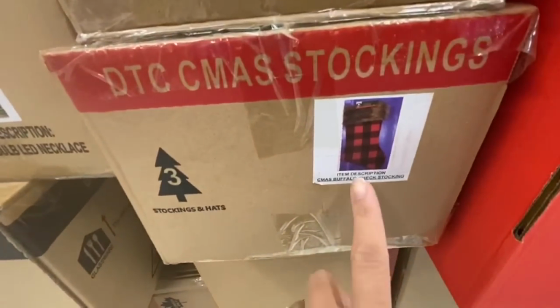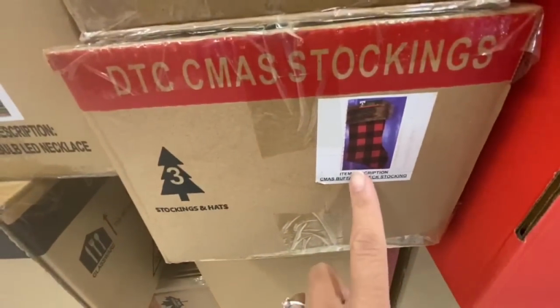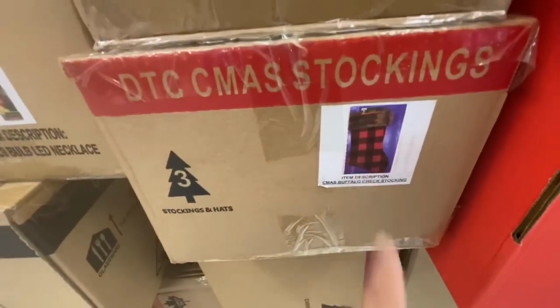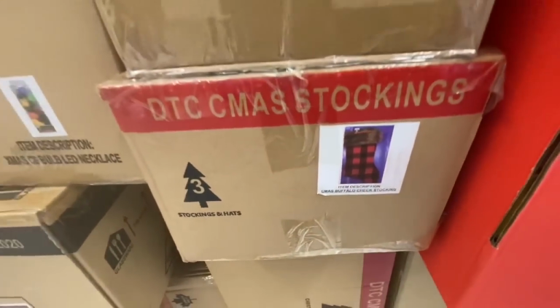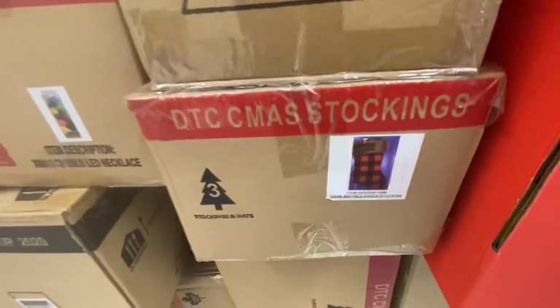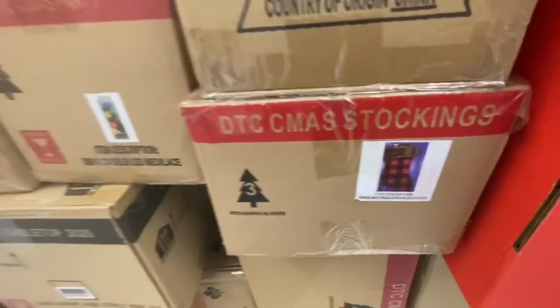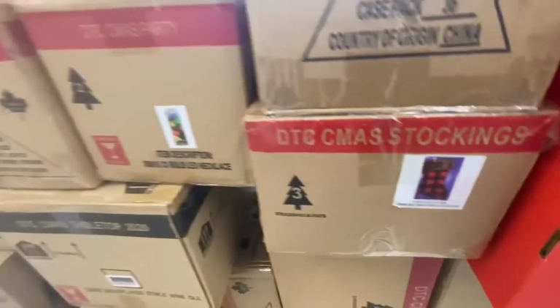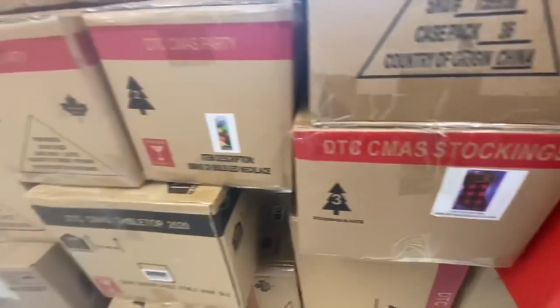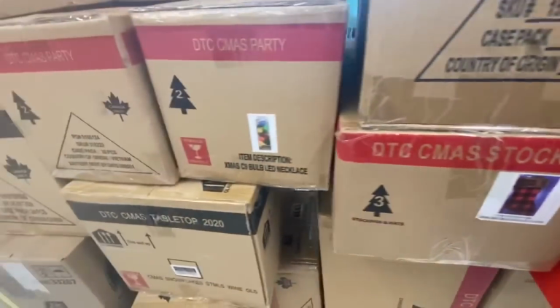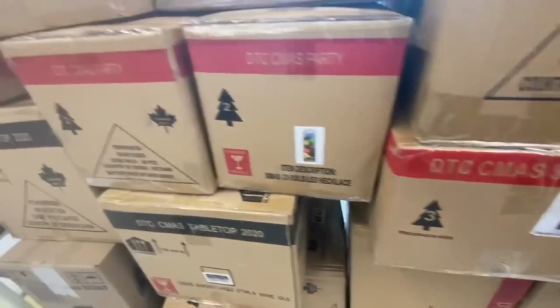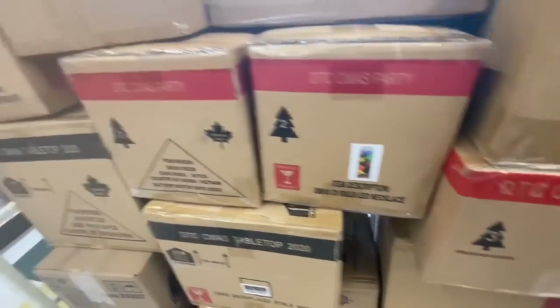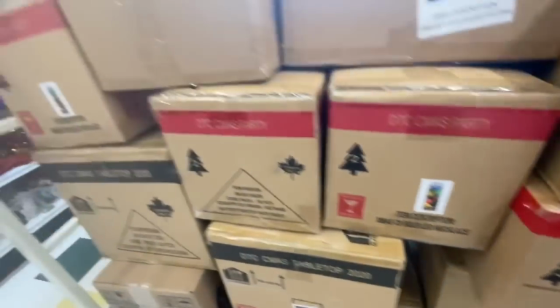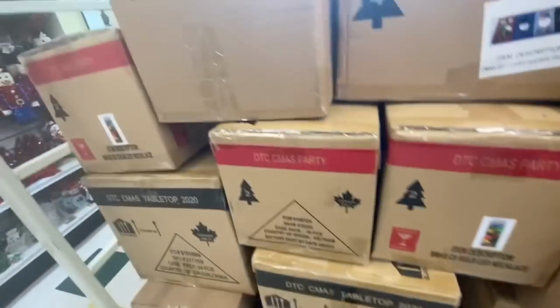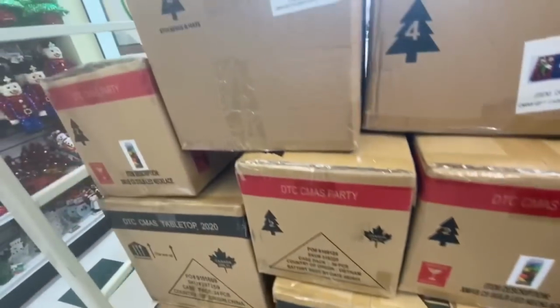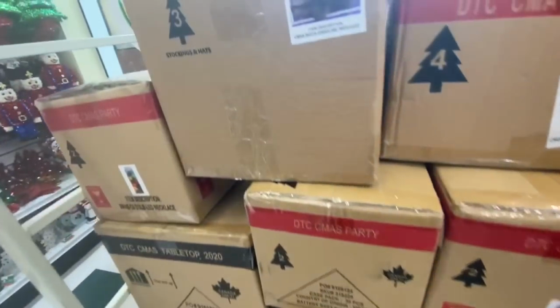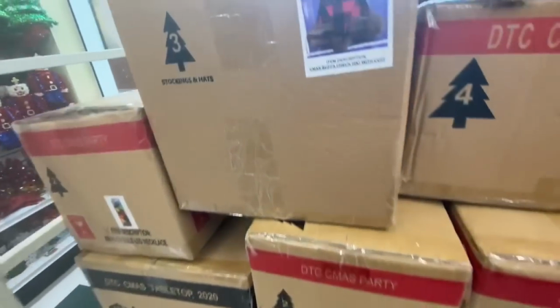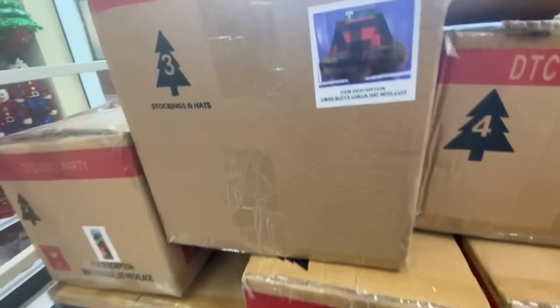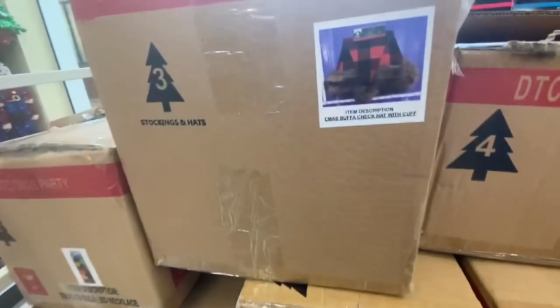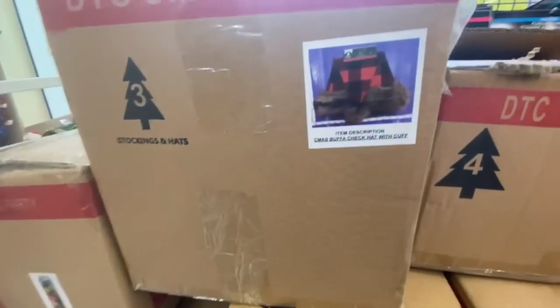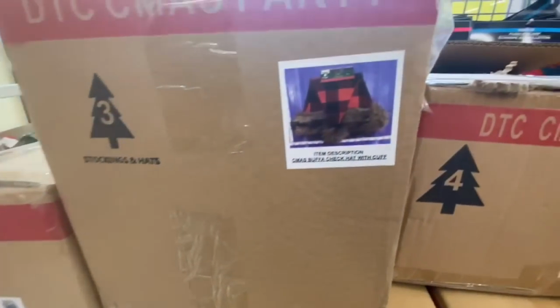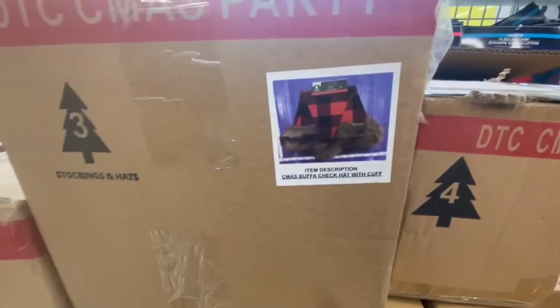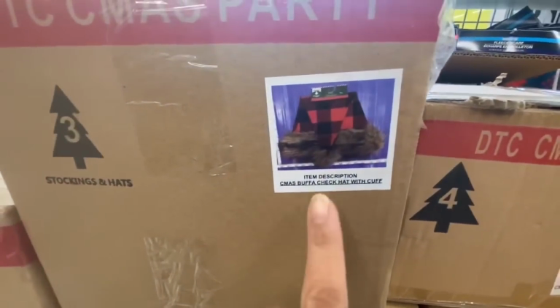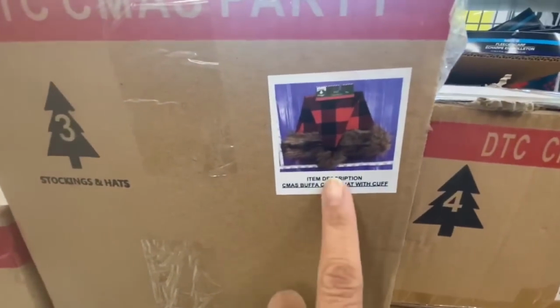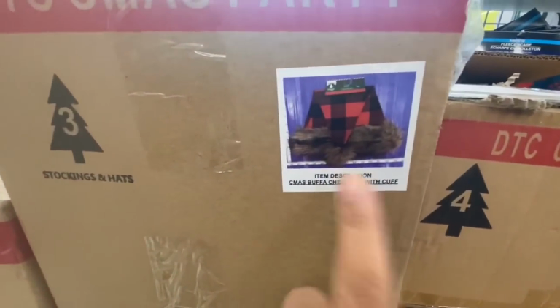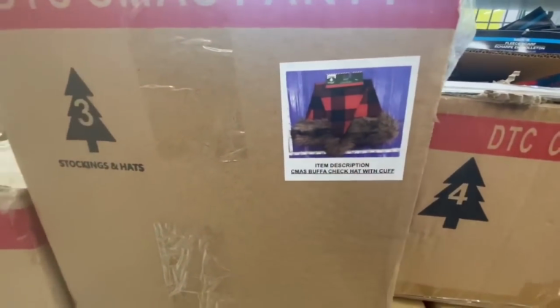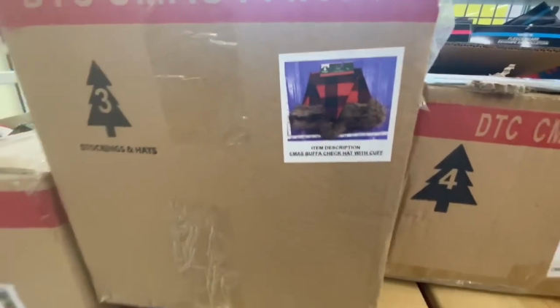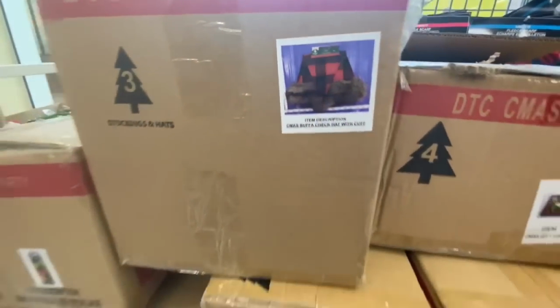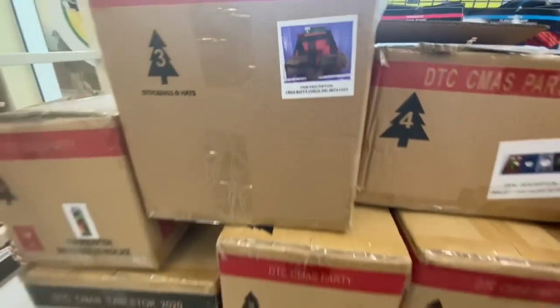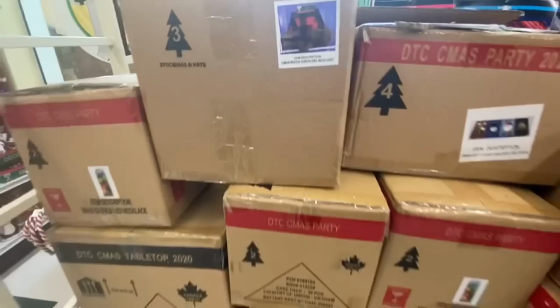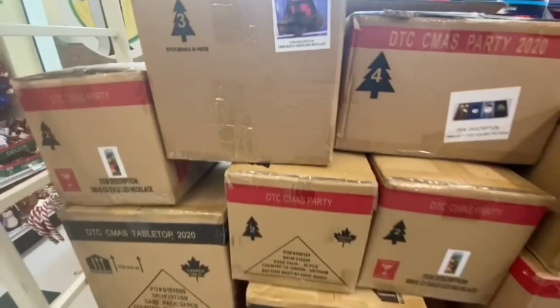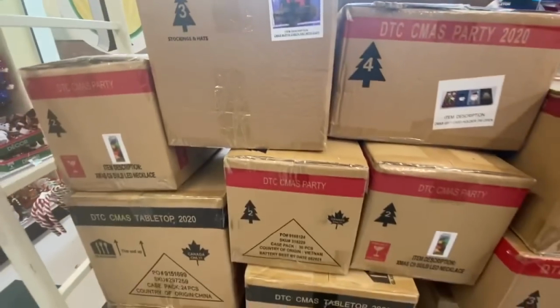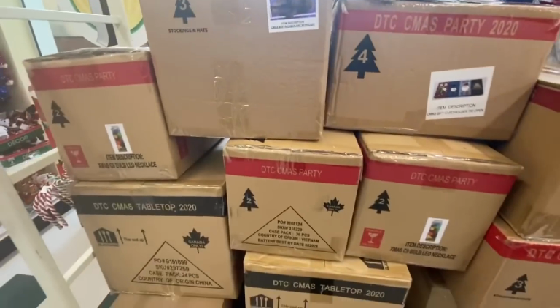Look what I found in the box section — these plaid stockings! They are going to fly very fast, and they also have the matching hats this year.